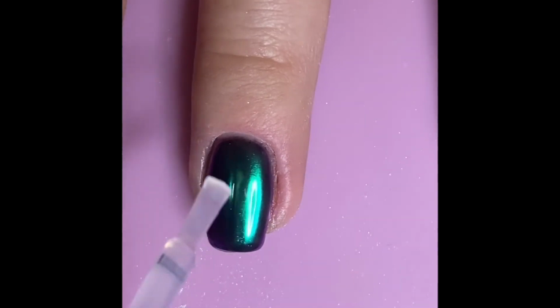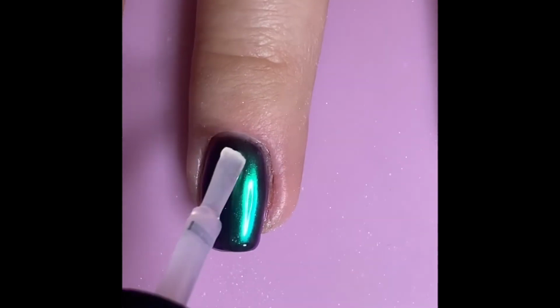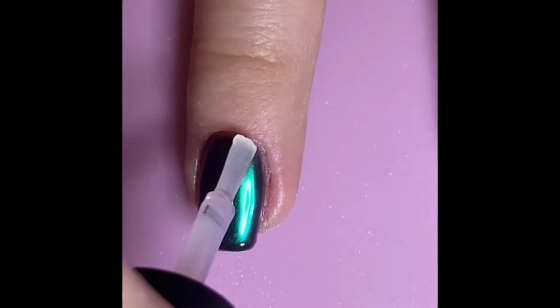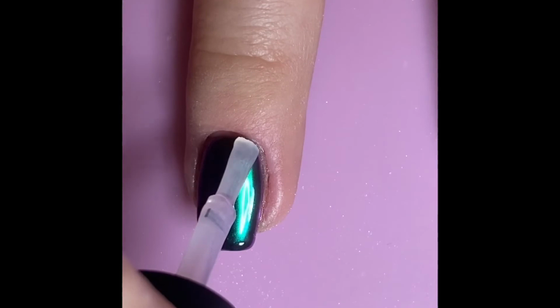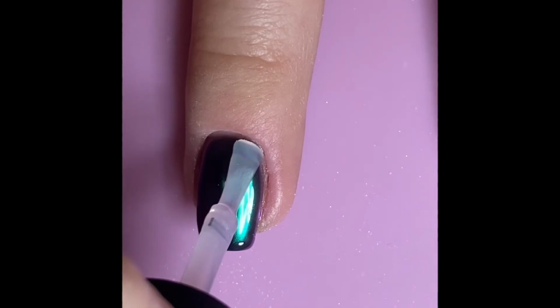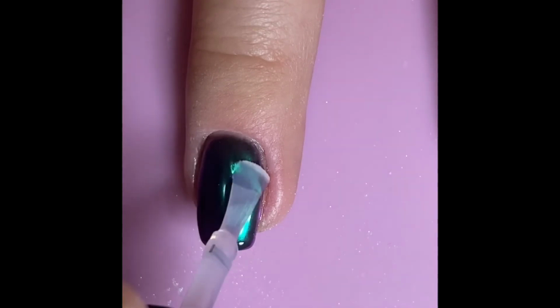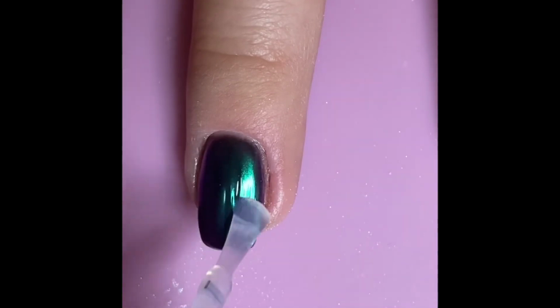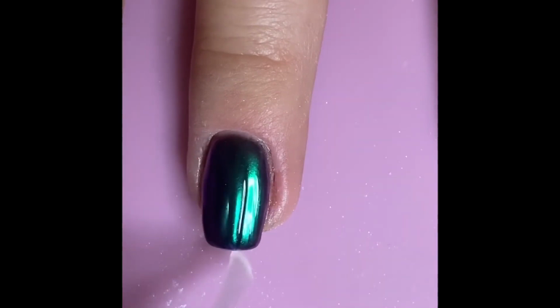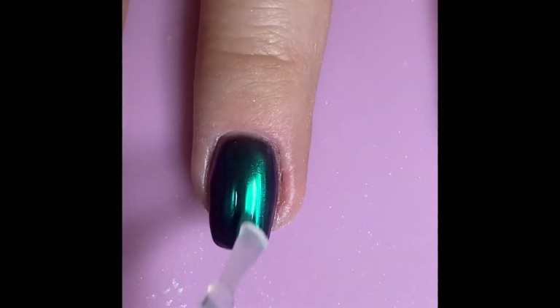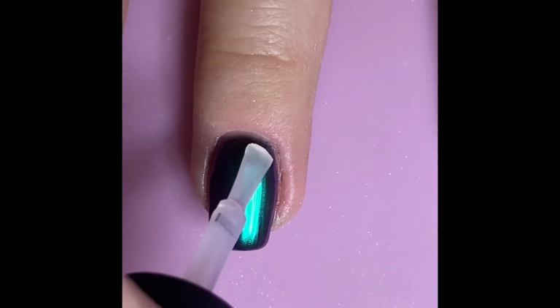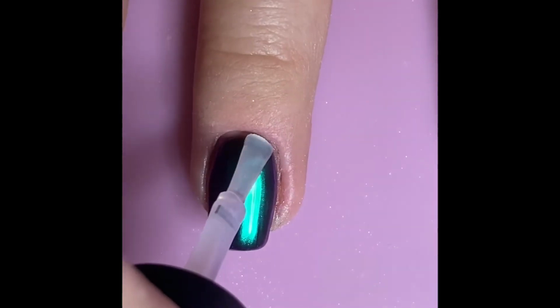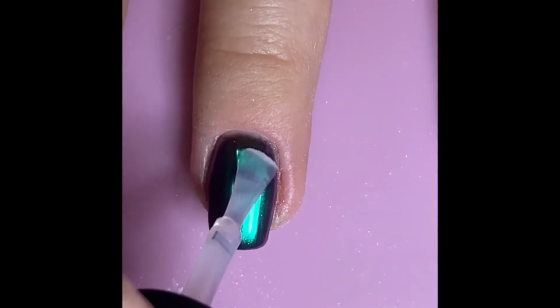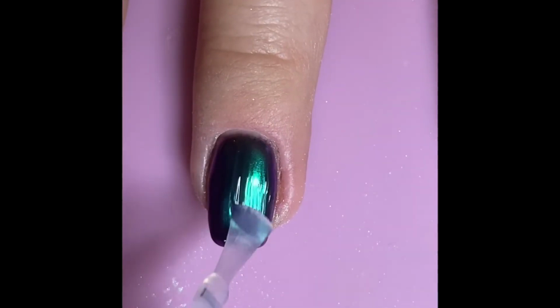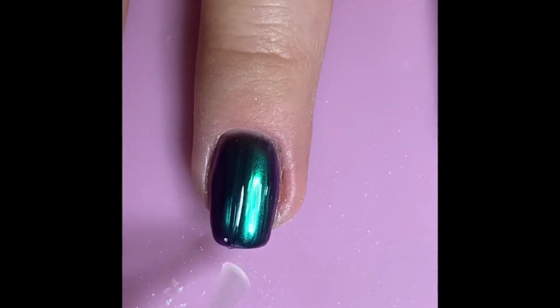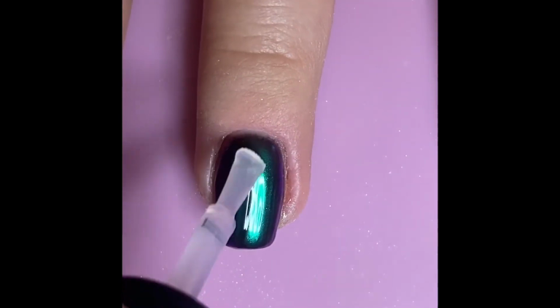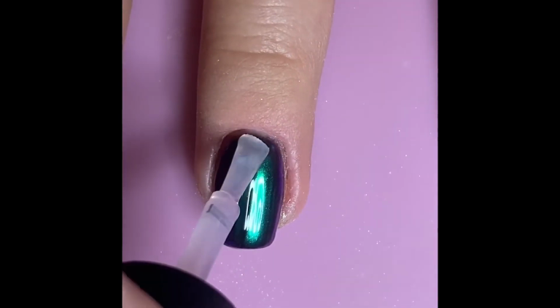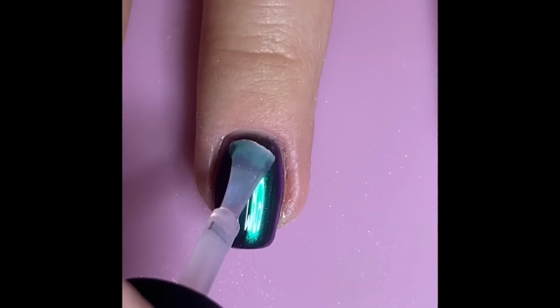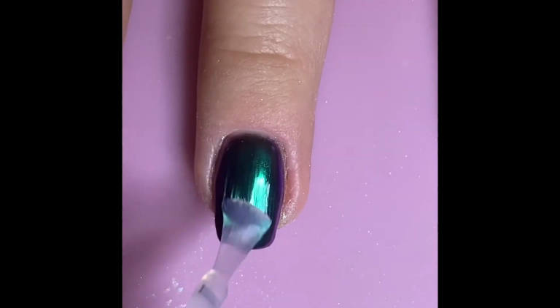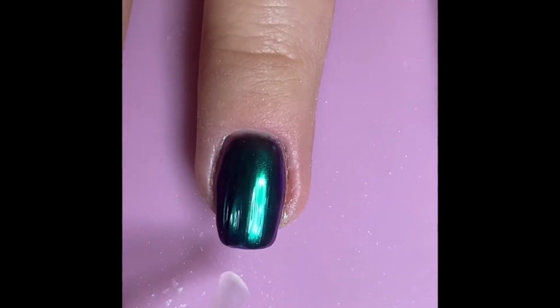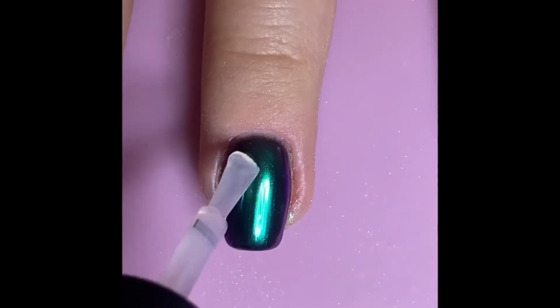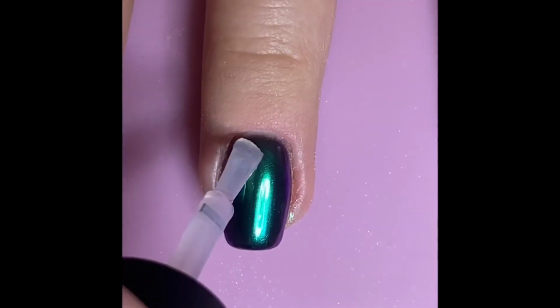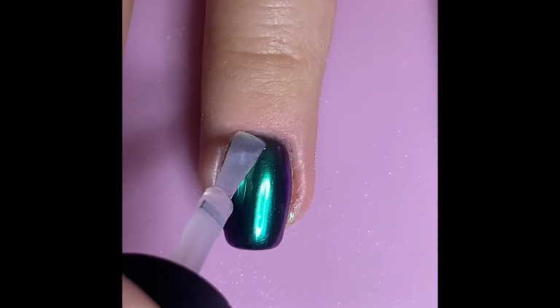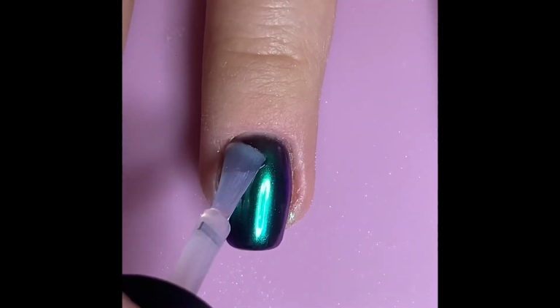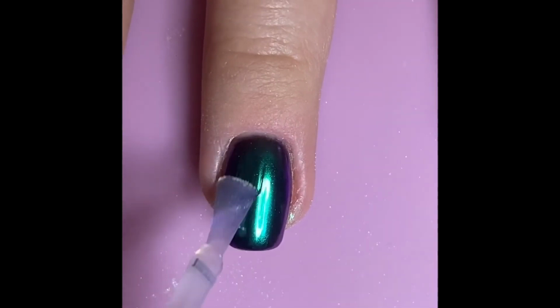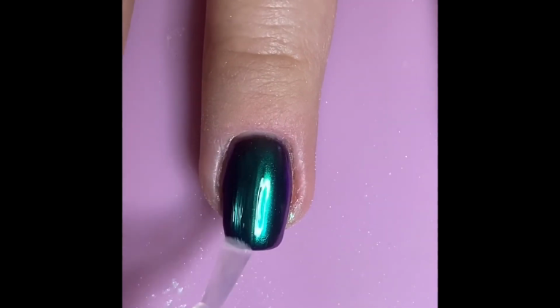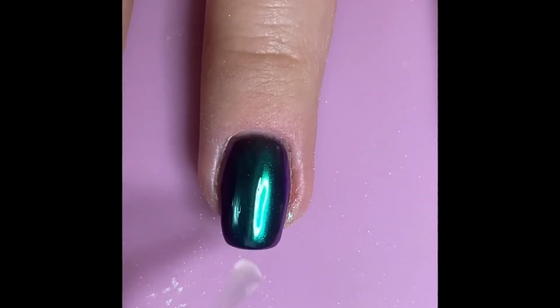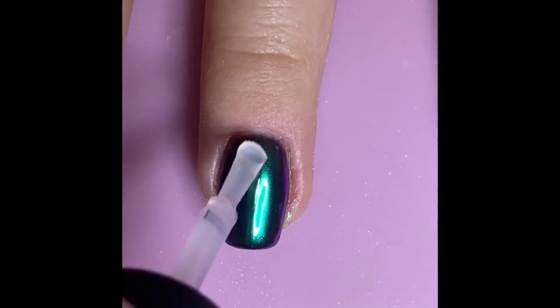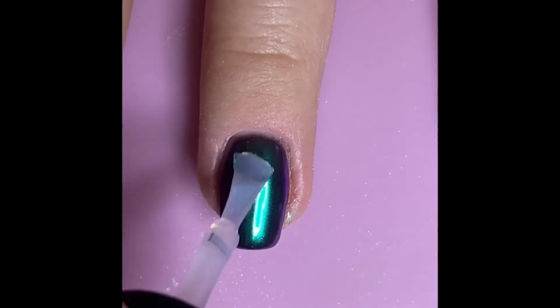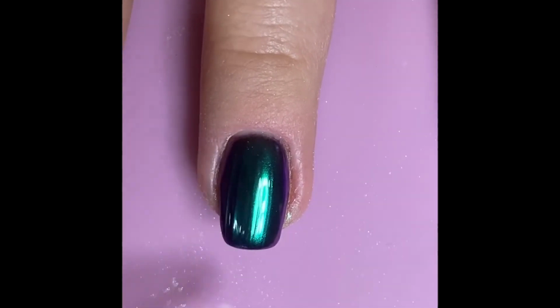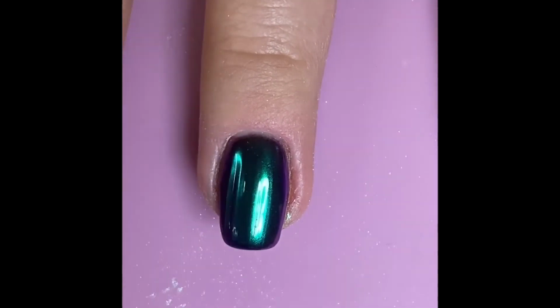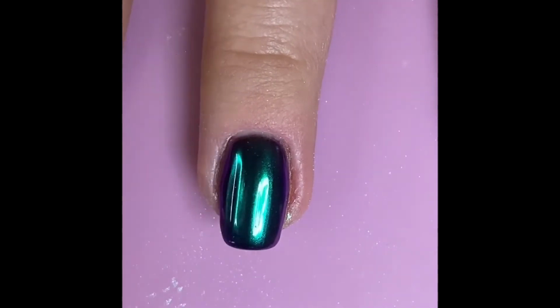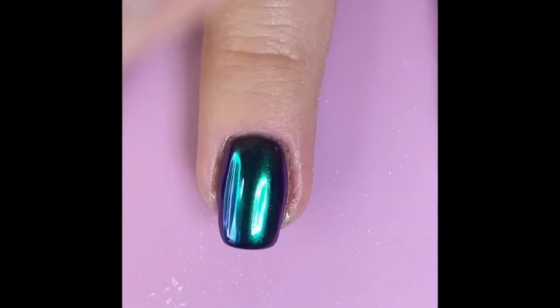And as always, make sure you cap the free edges with the top coat to ensure a long-lasting finish.